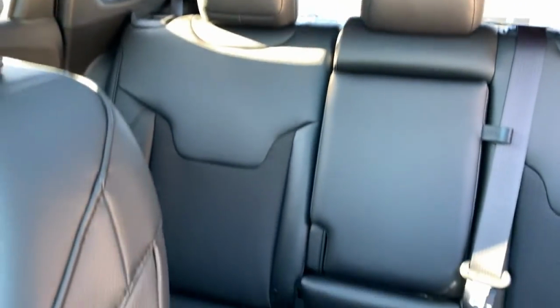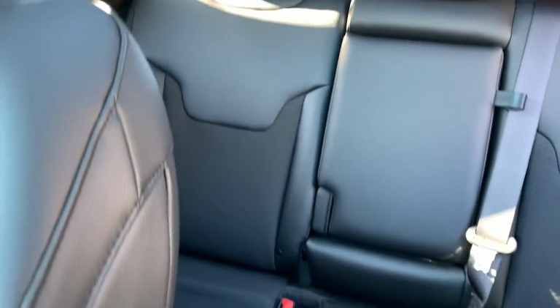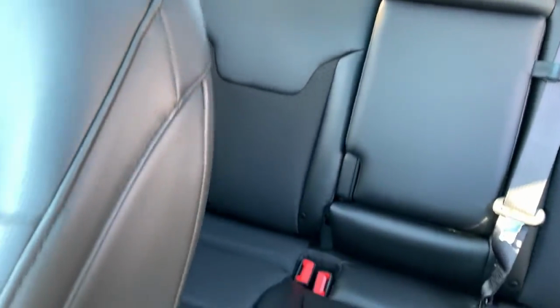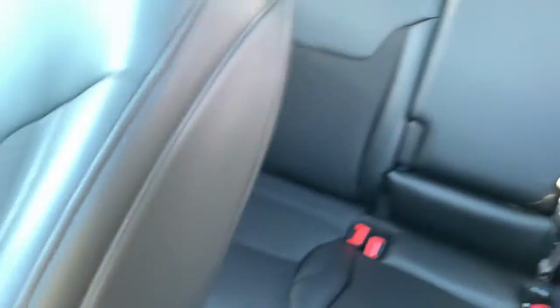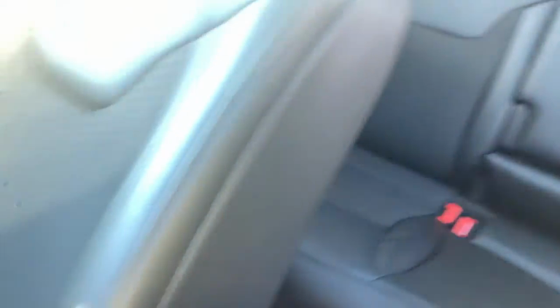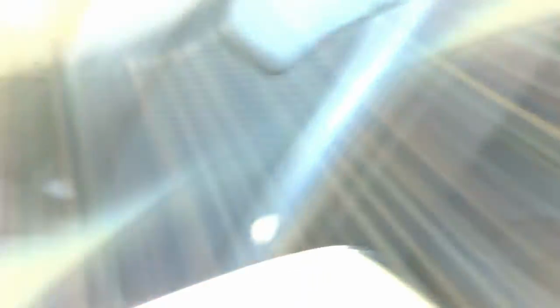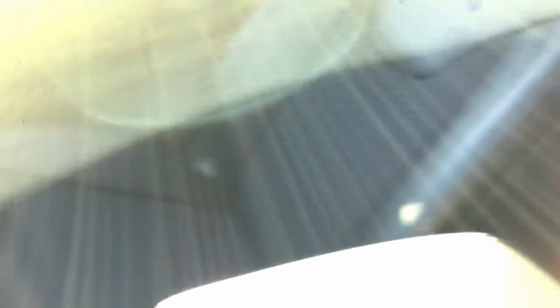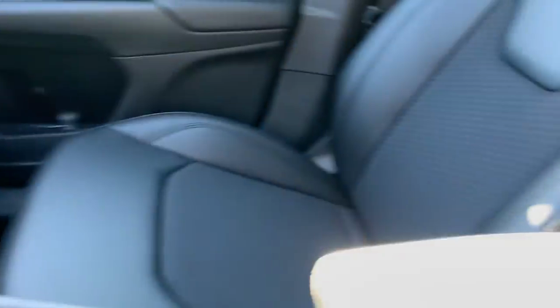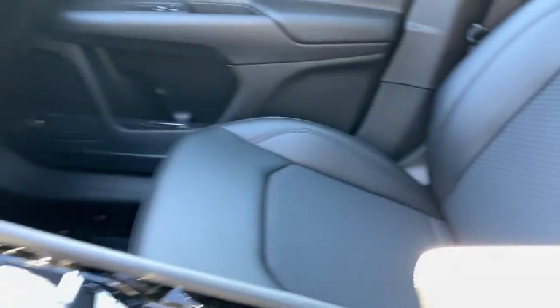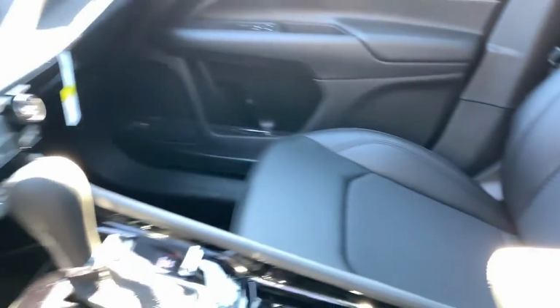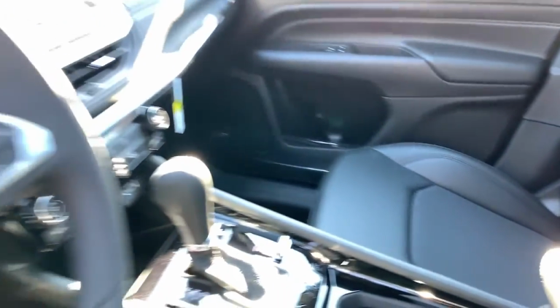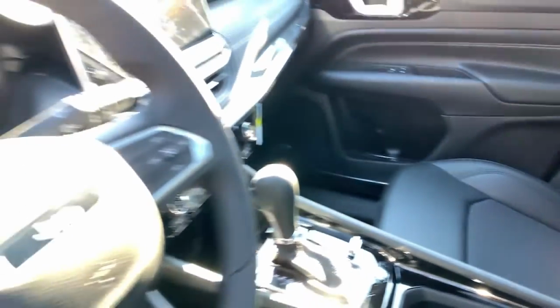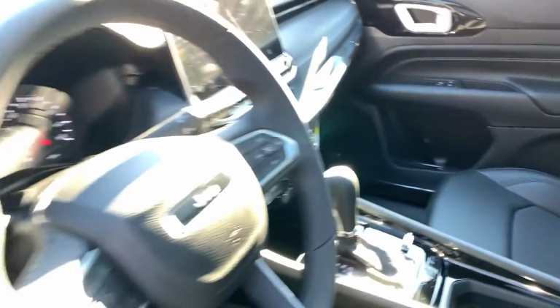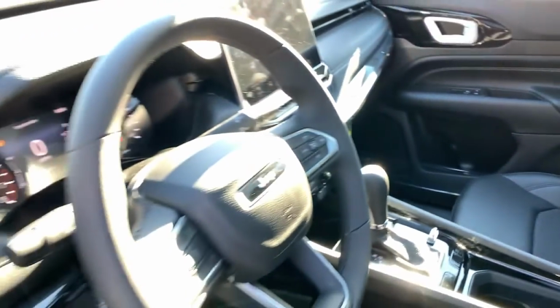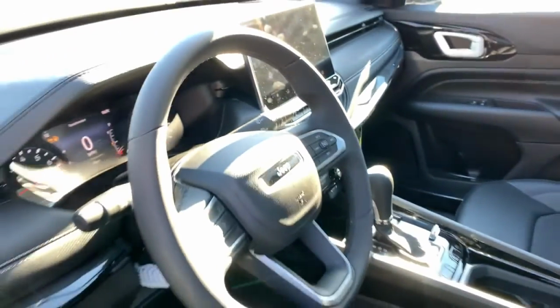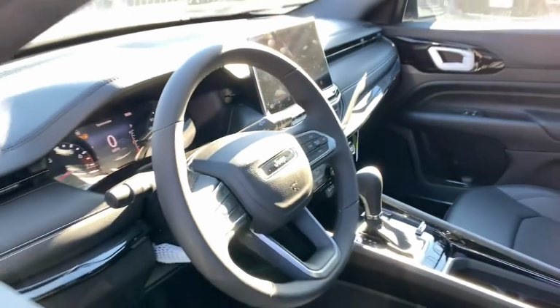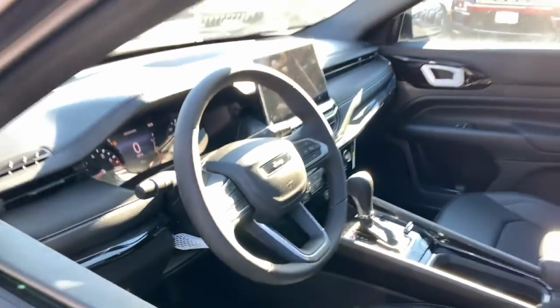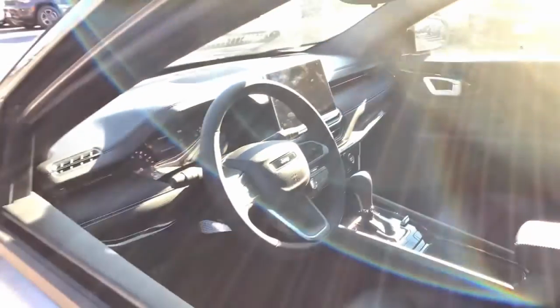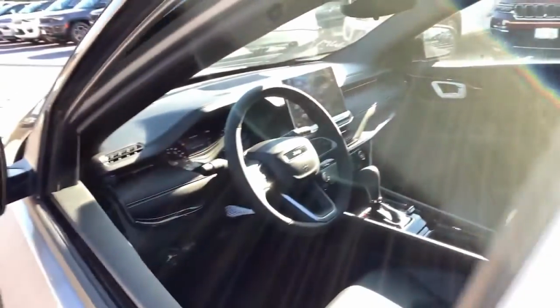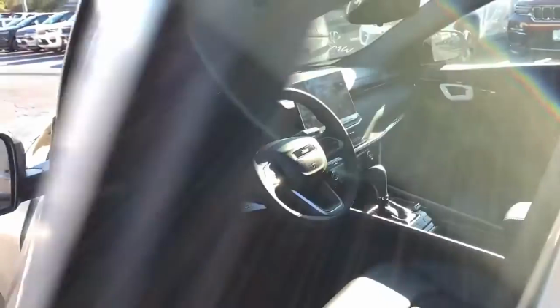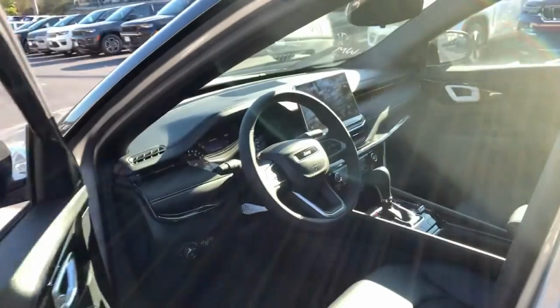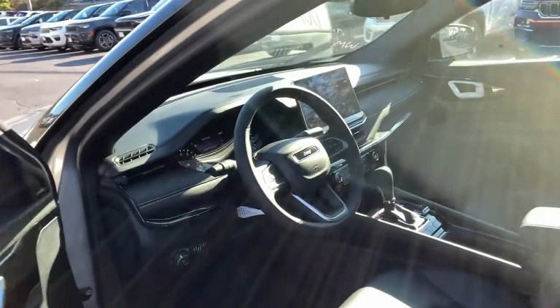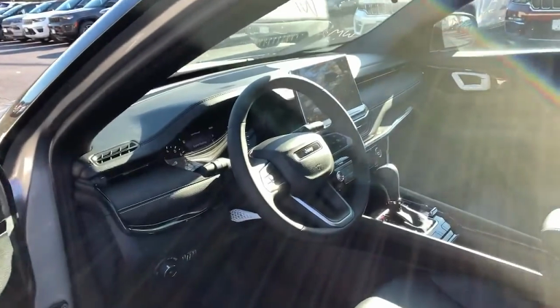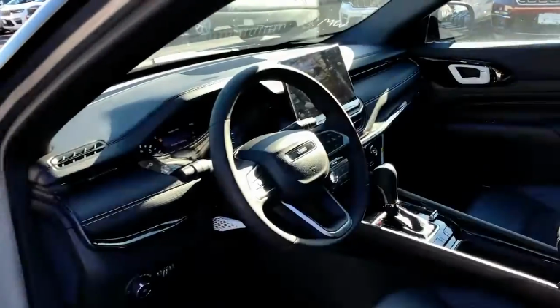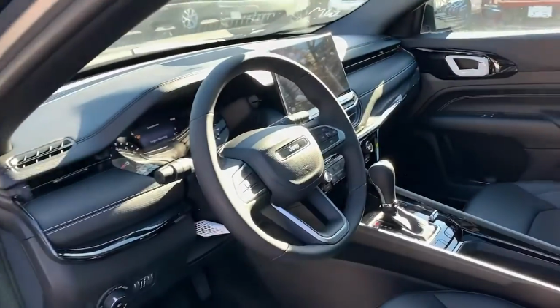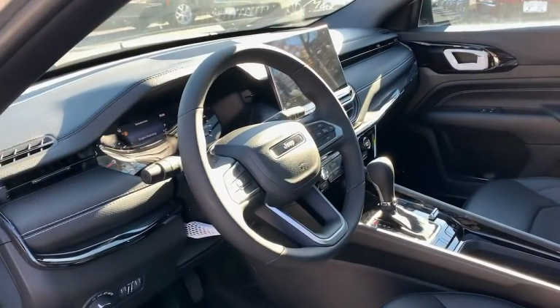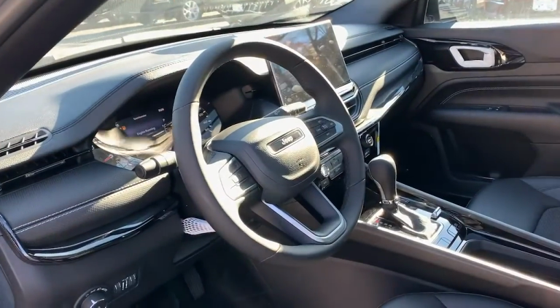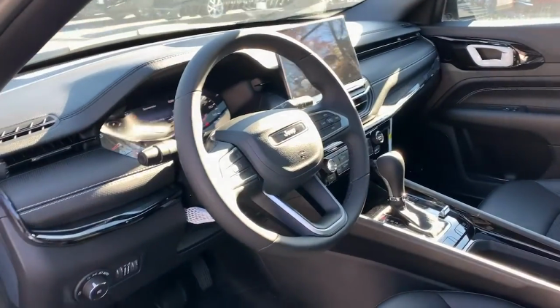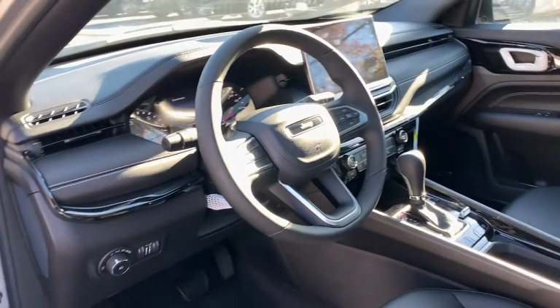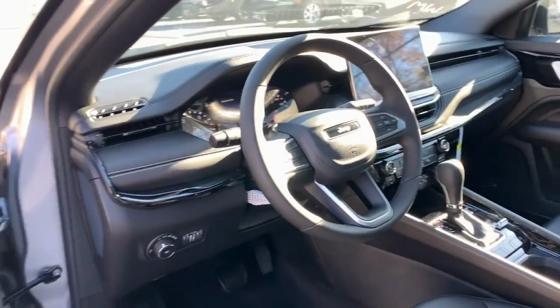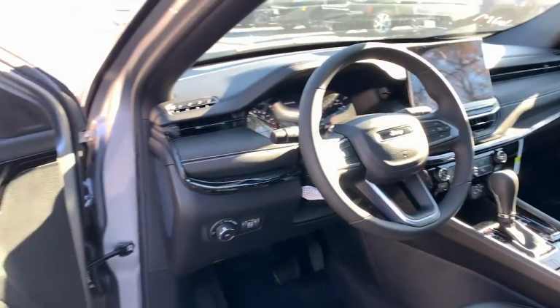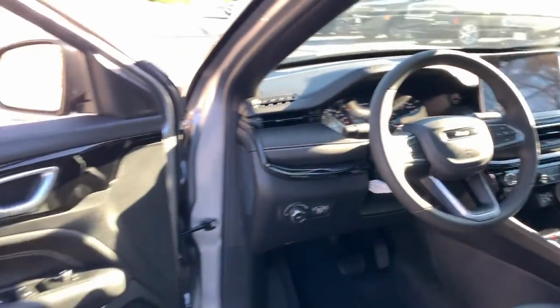Four-wheel drive. It's a sophisticated beauty with bookish smarts. It's the Compass. Come in and drive it.